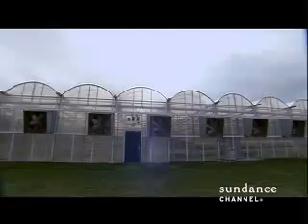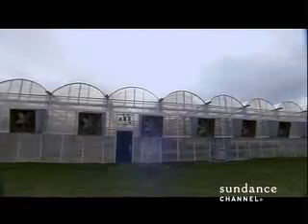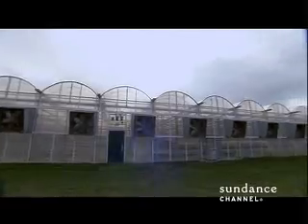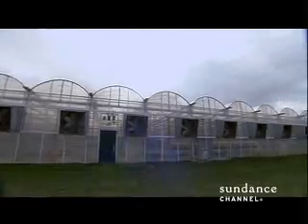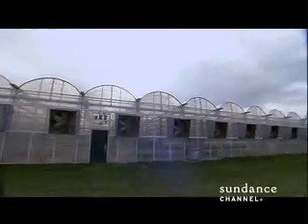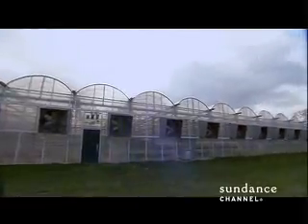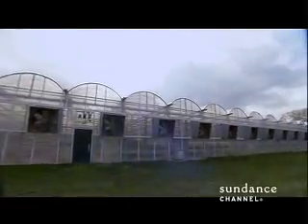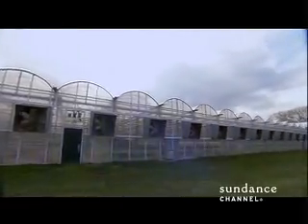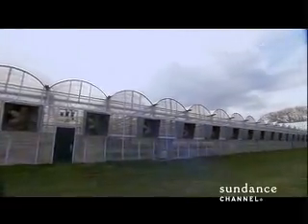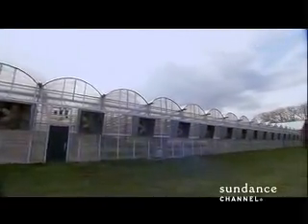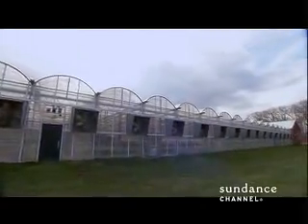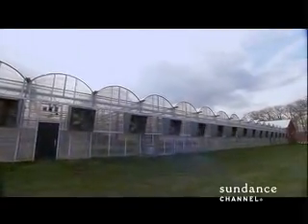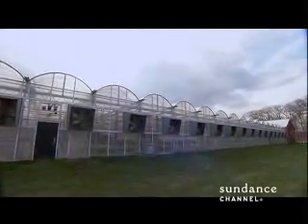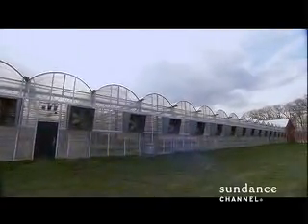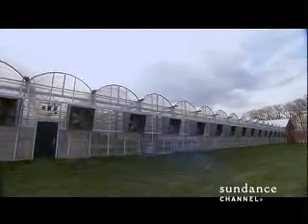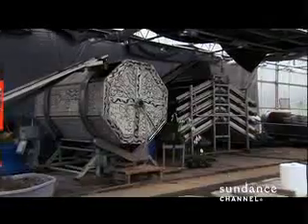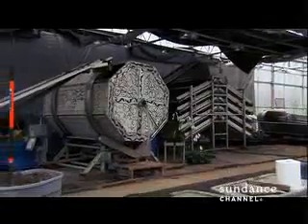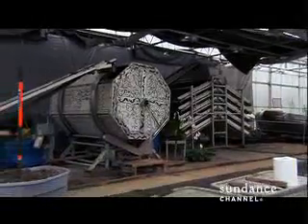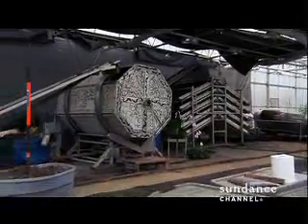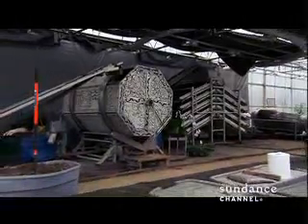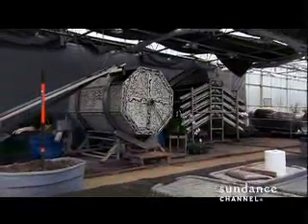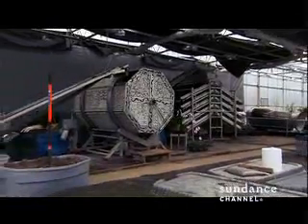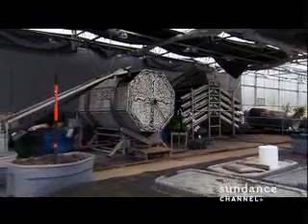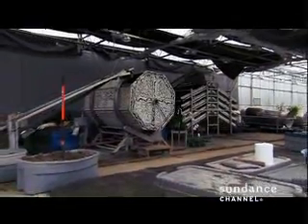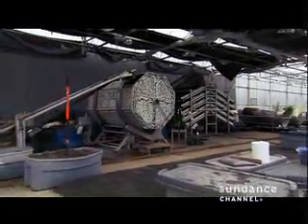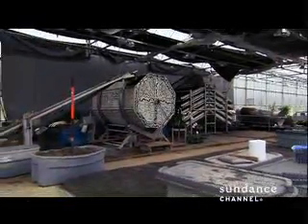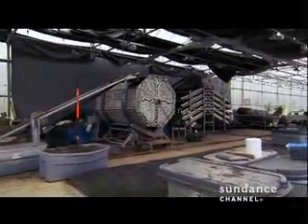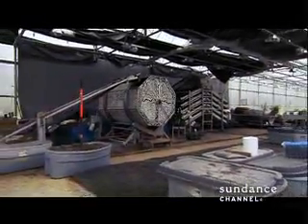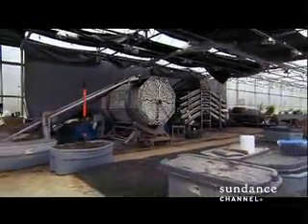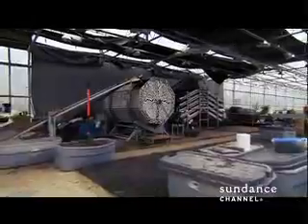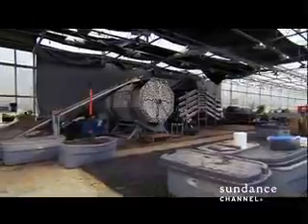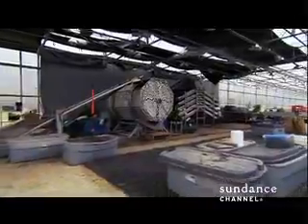Ideally, if we find enough uses for garbage, we can actually eliminate the entire idea of garbage.